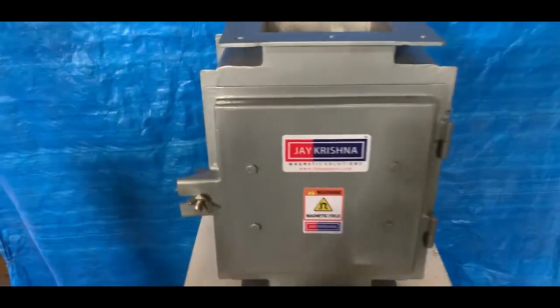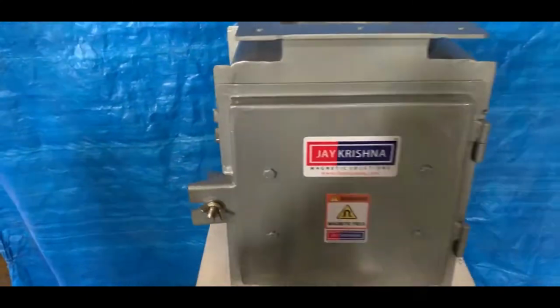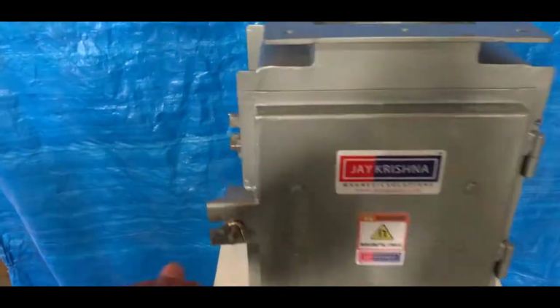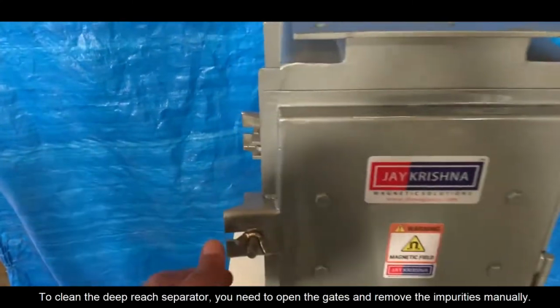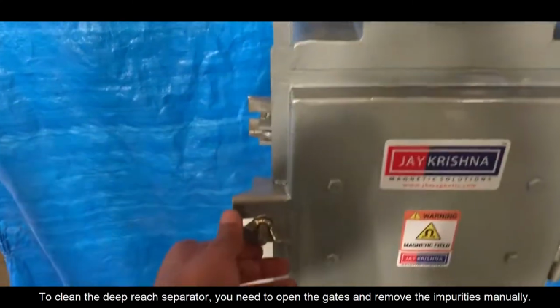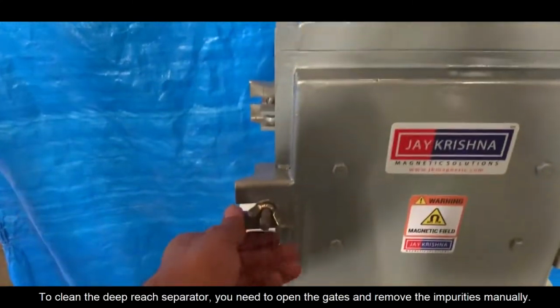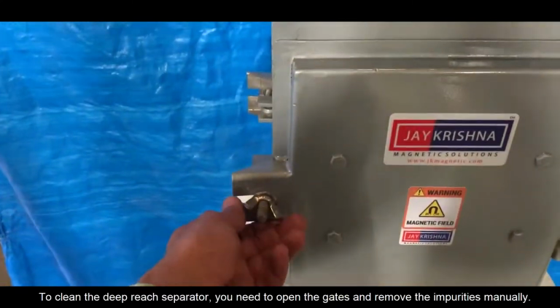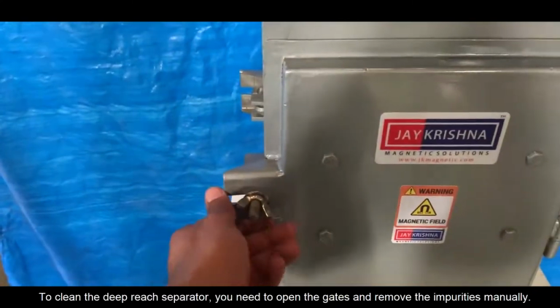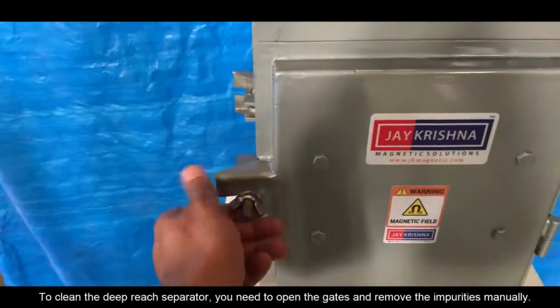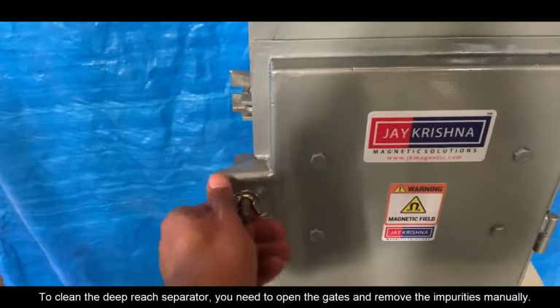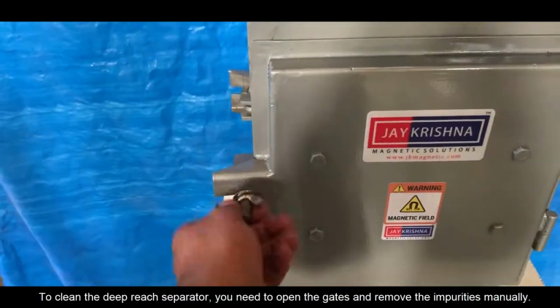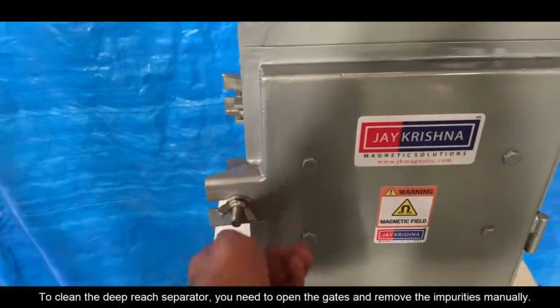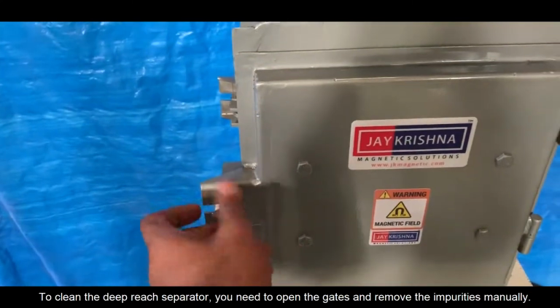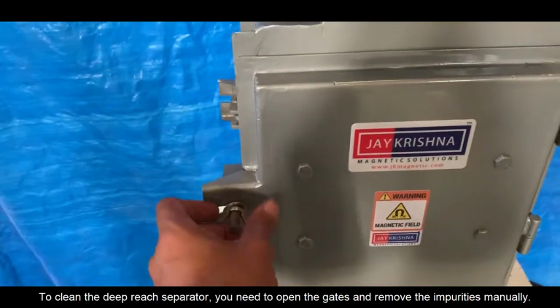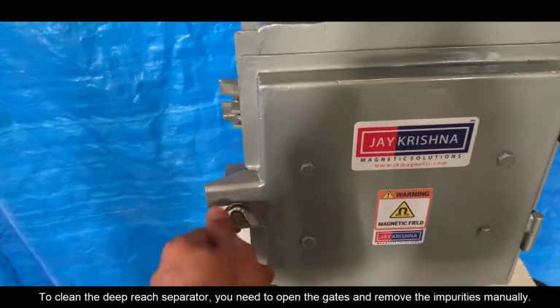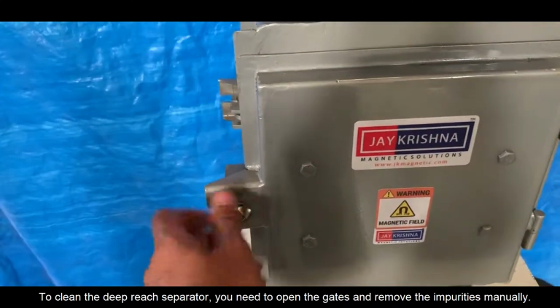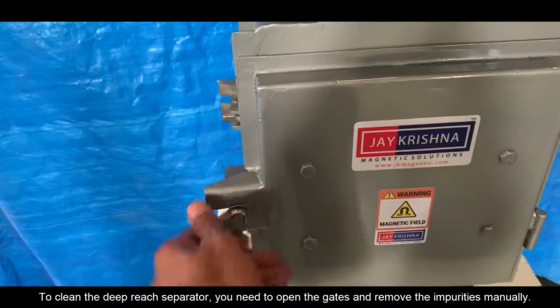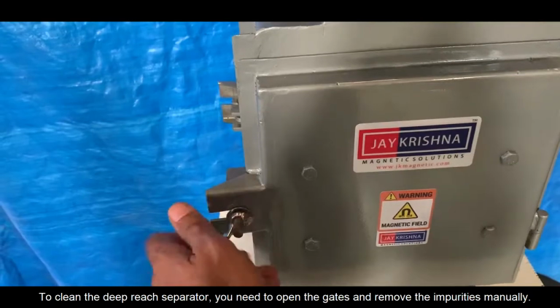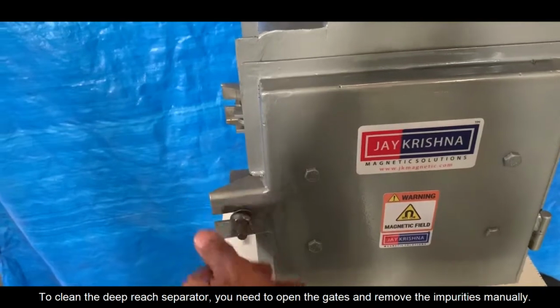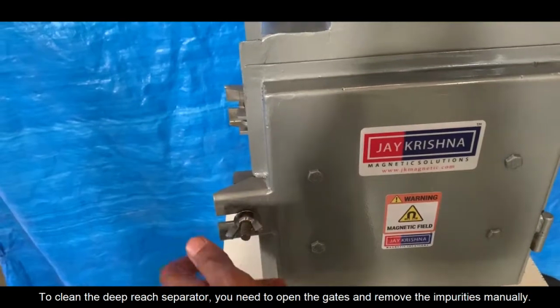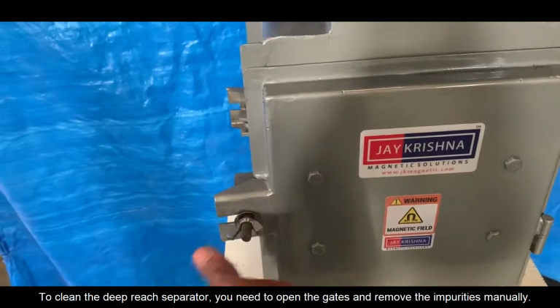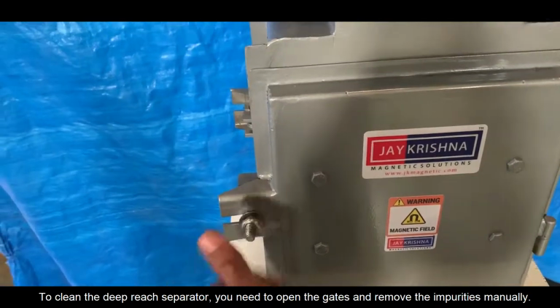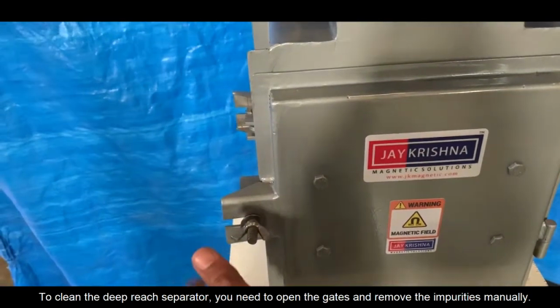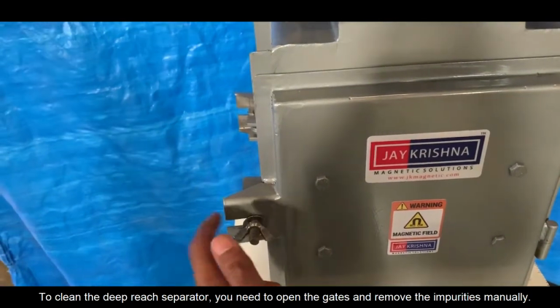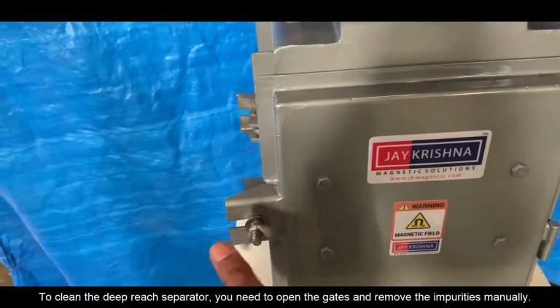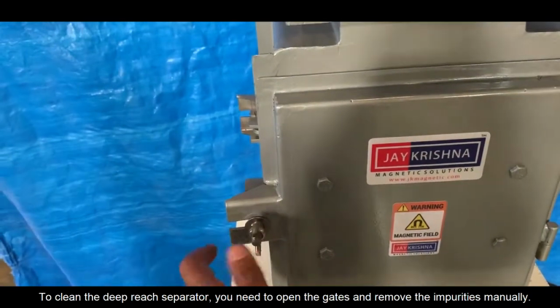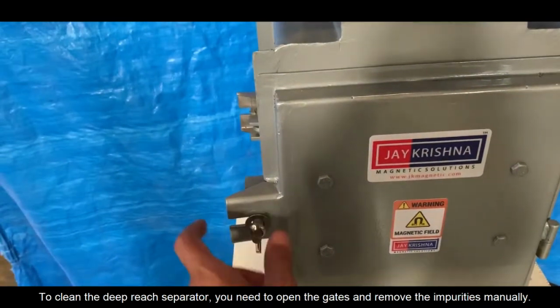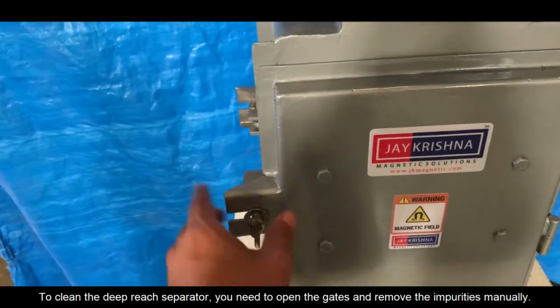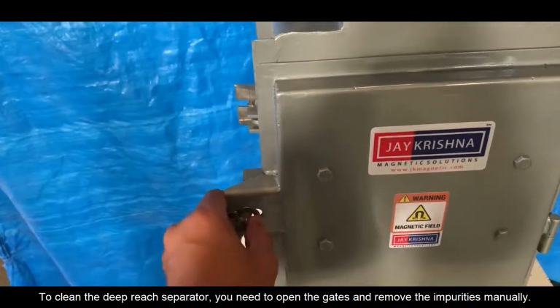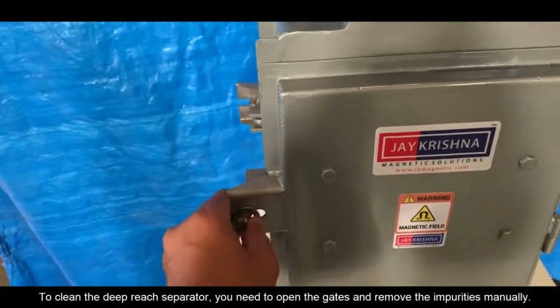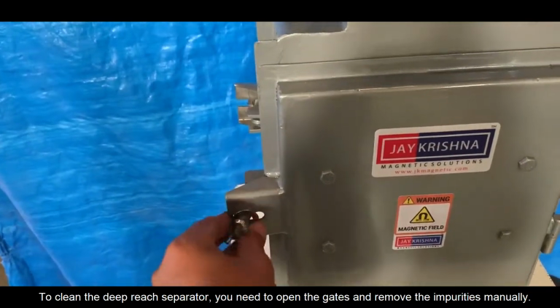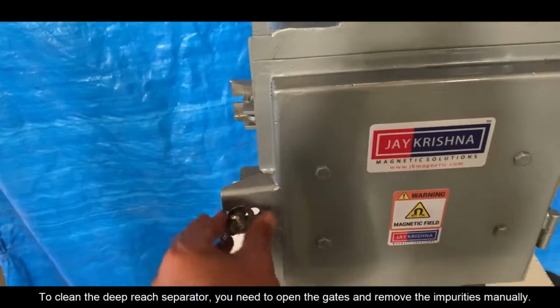To clean the Deep Reach Separator, you need to open the gates and remove the impurities manually.